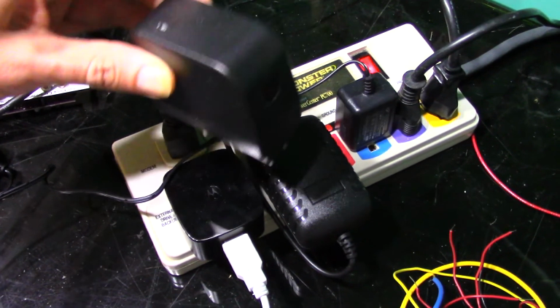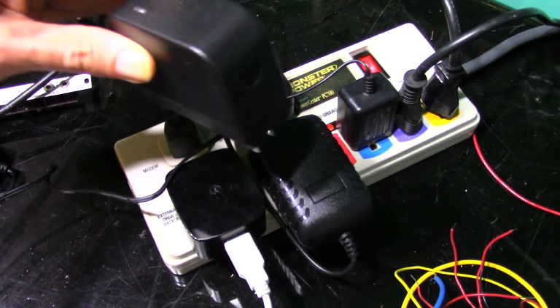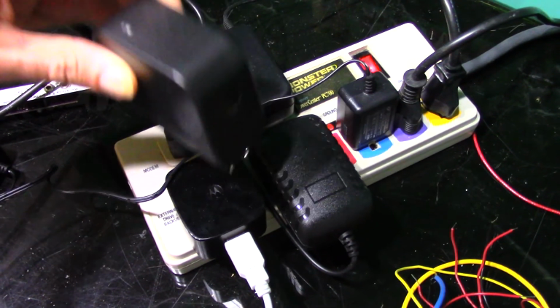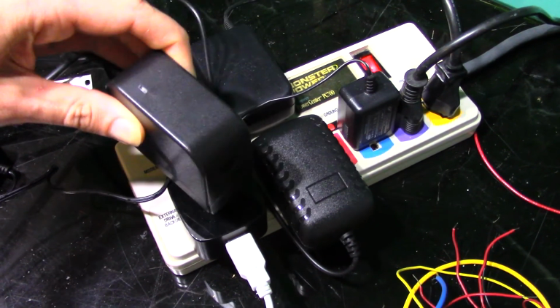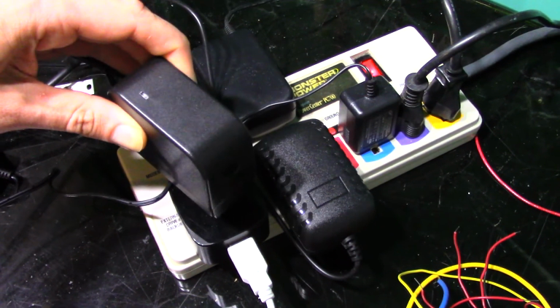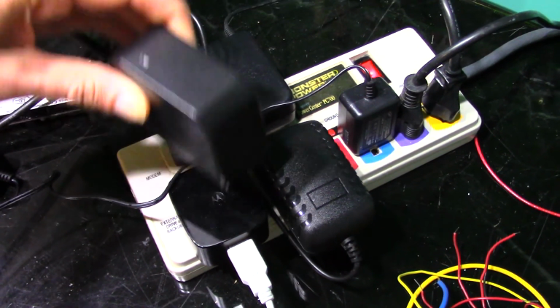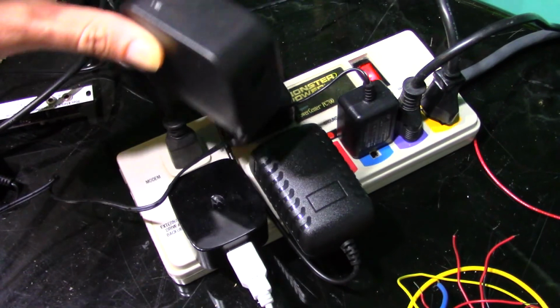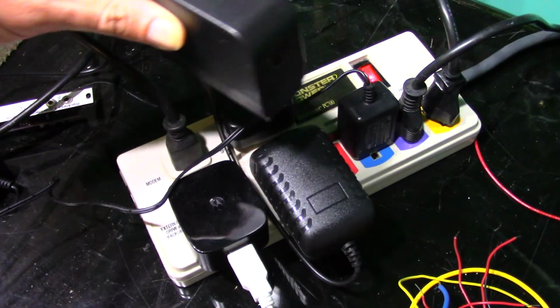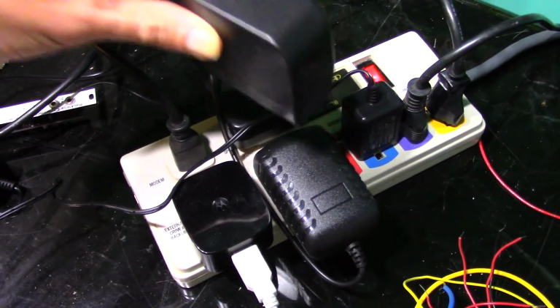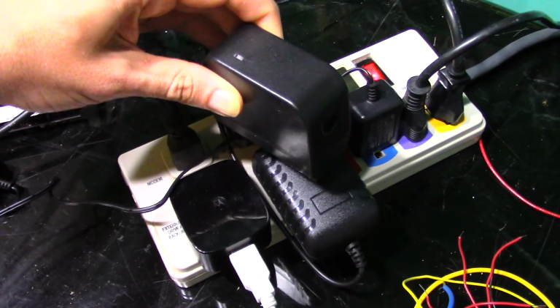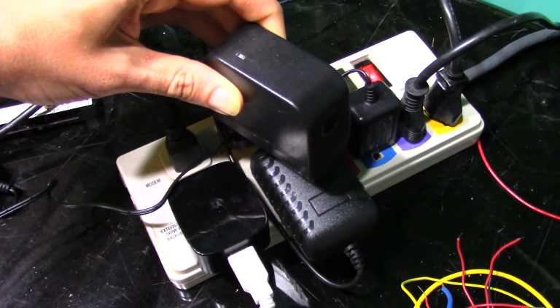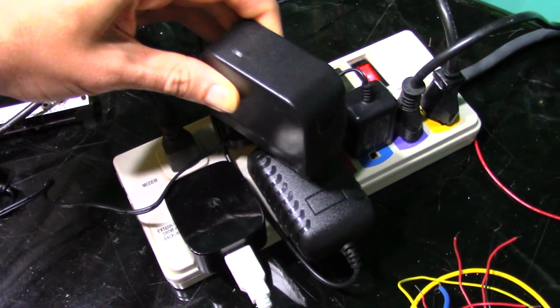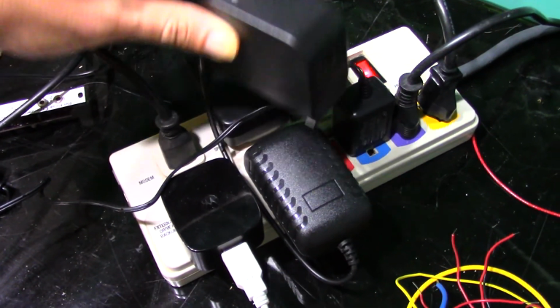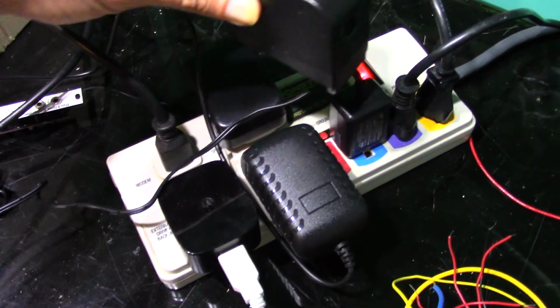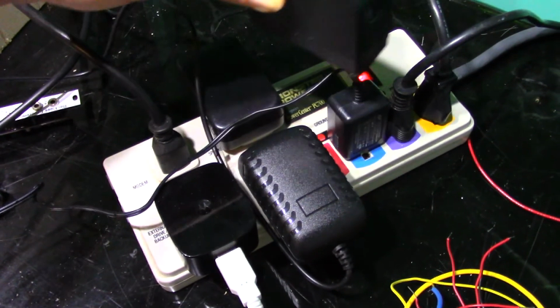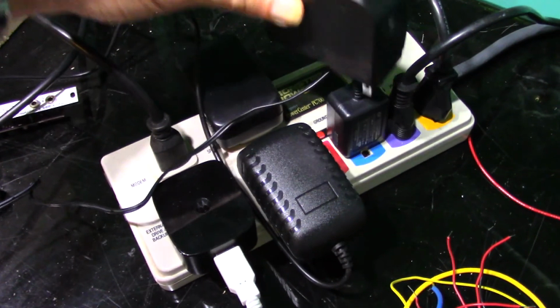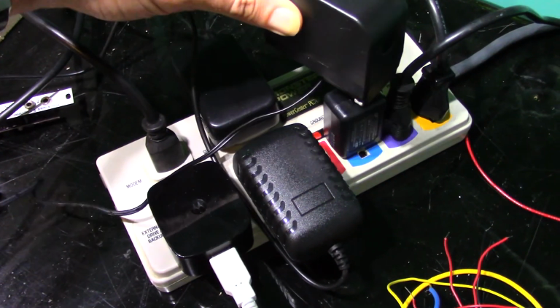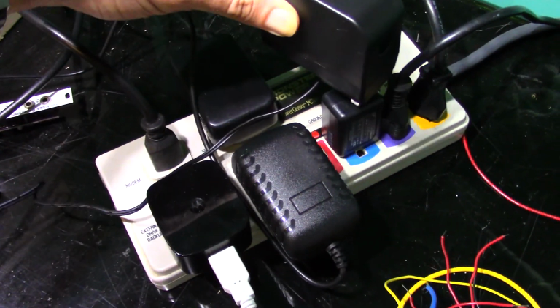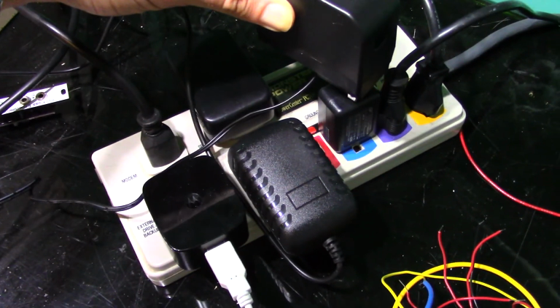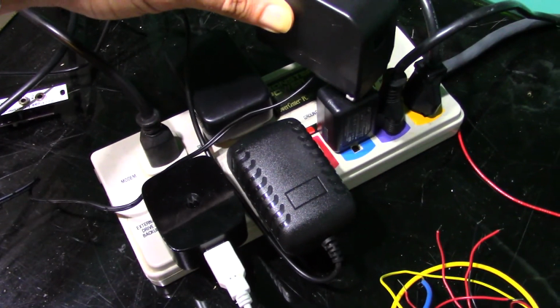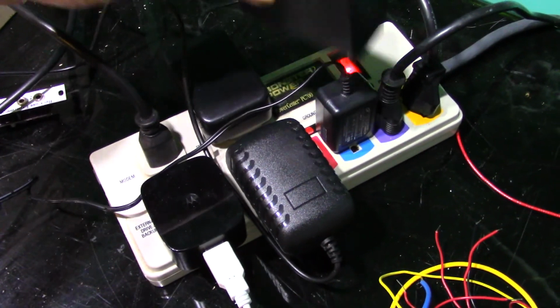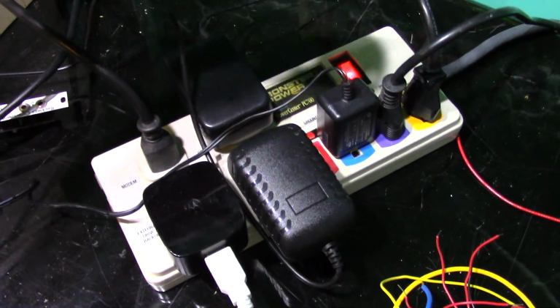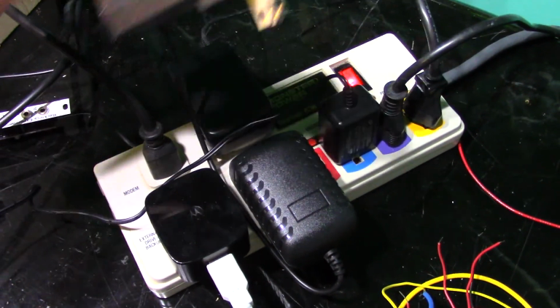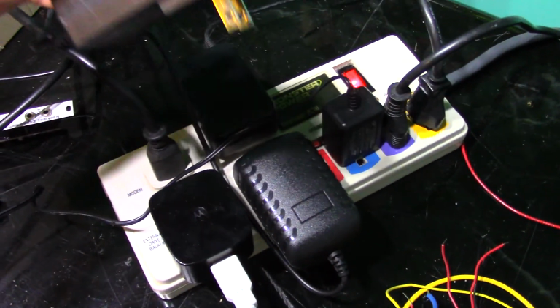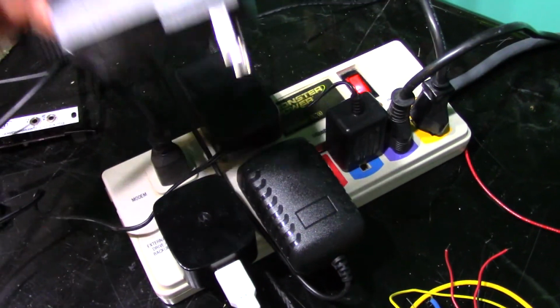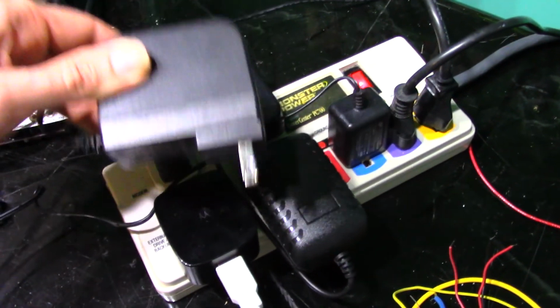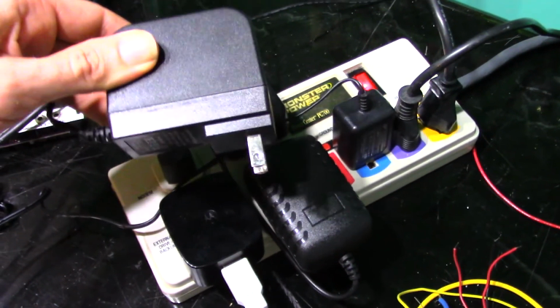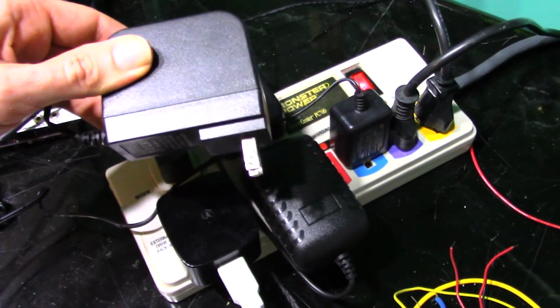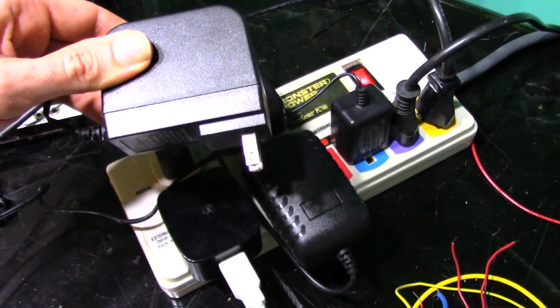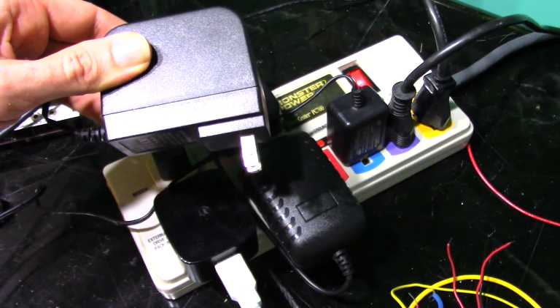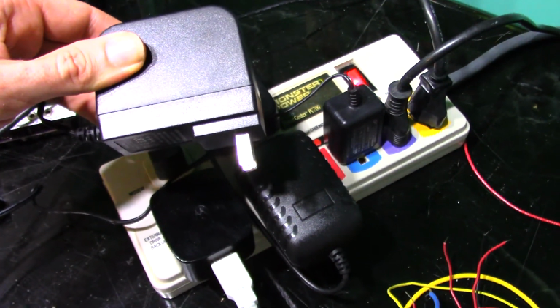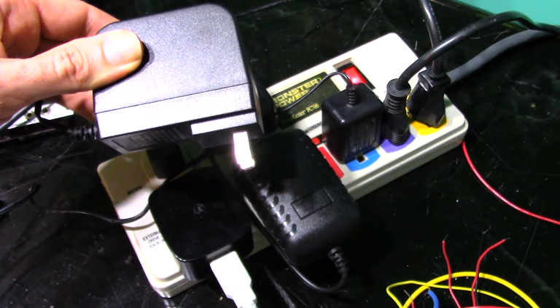We've all been here — lots of gear and nowhere to plug it in. Let's solve this problem.